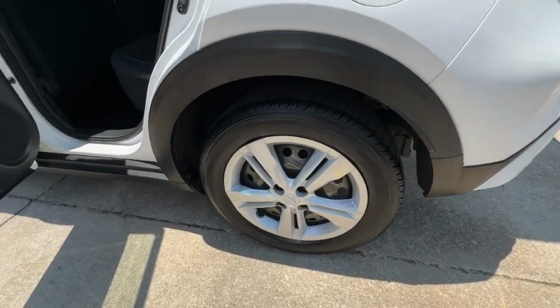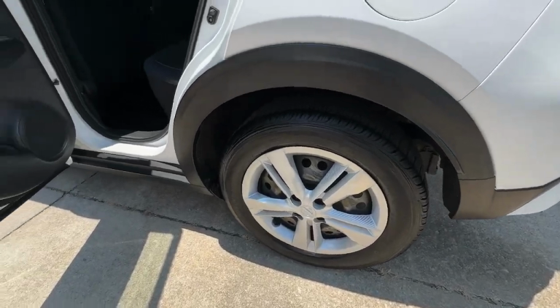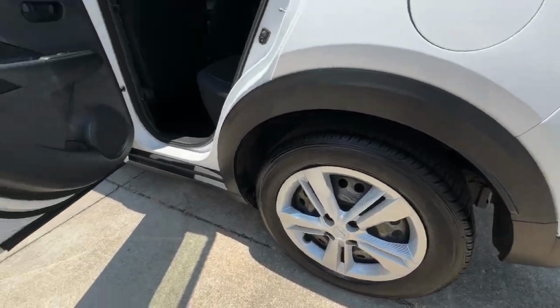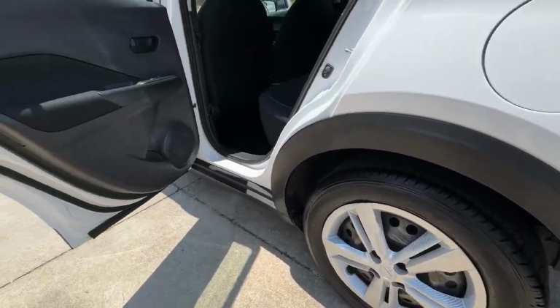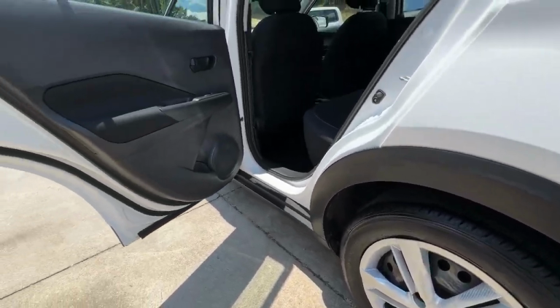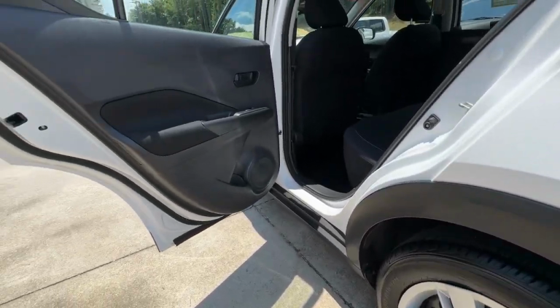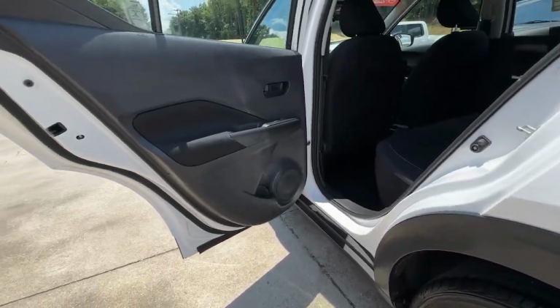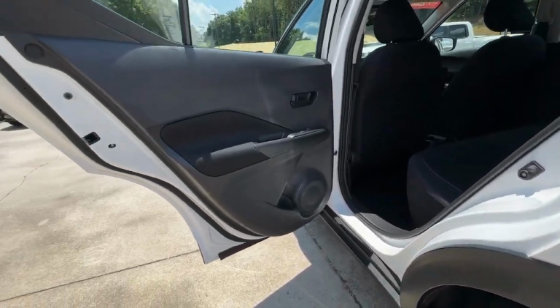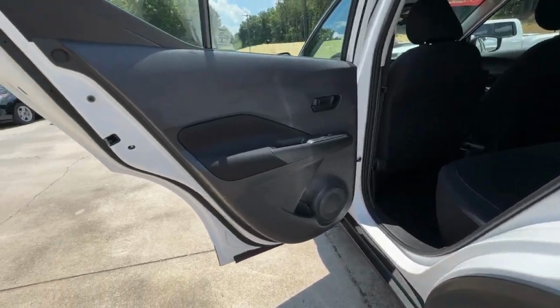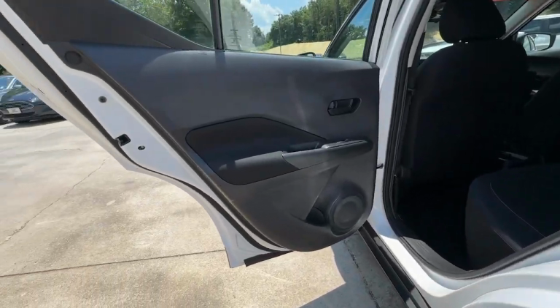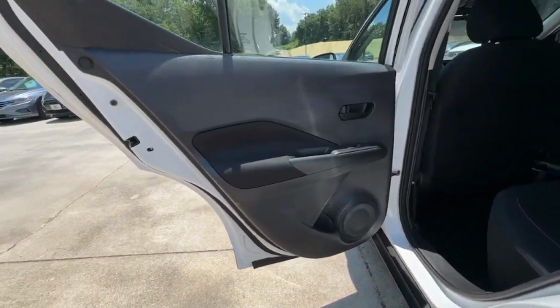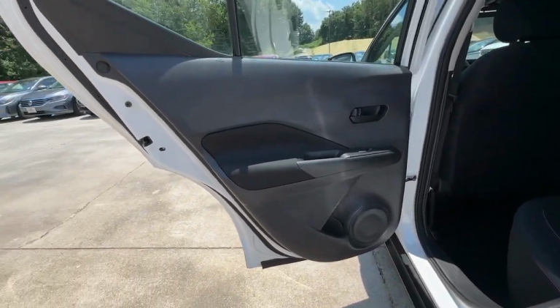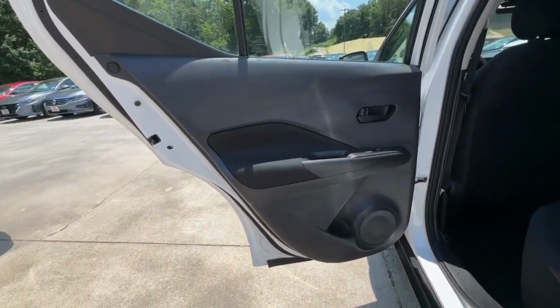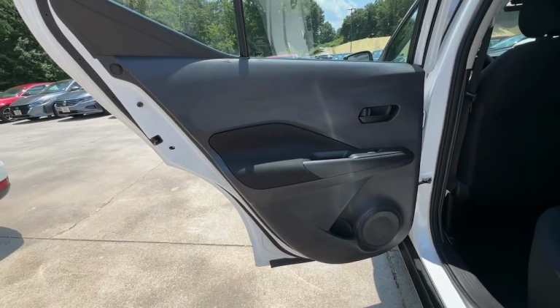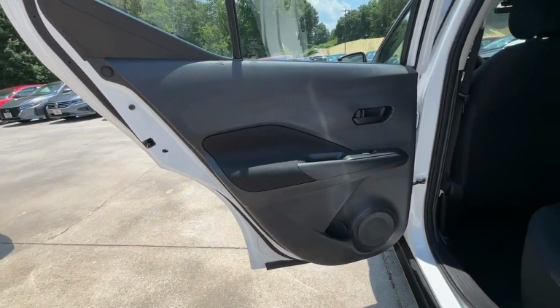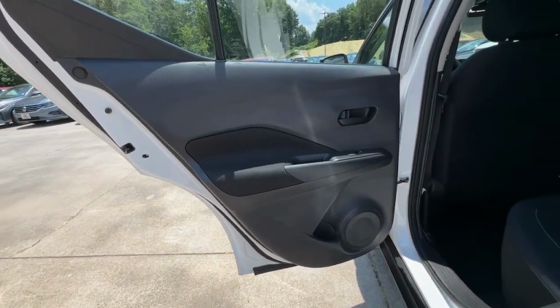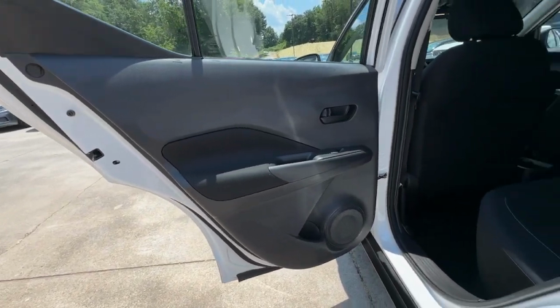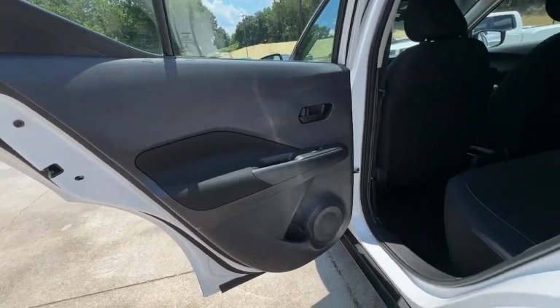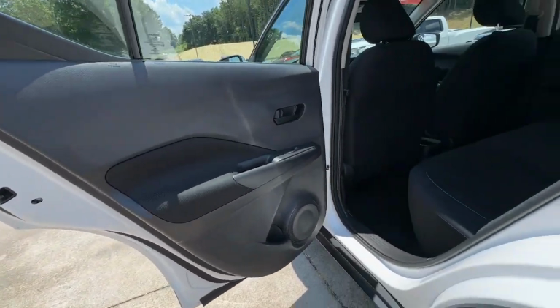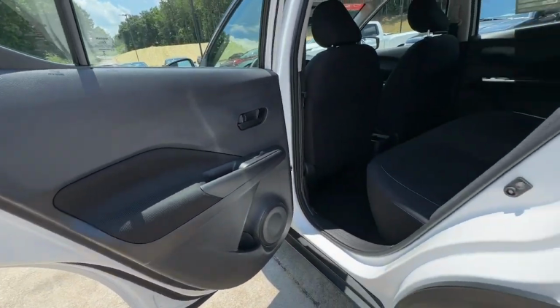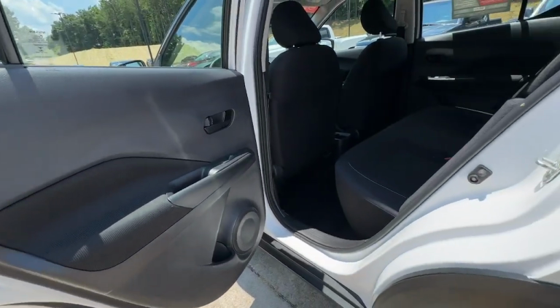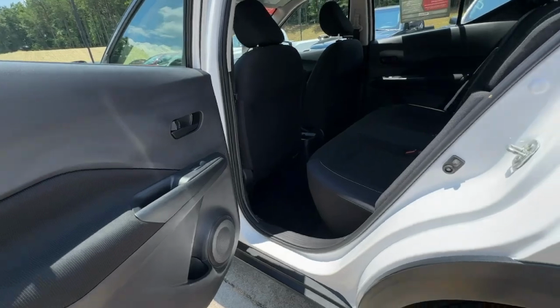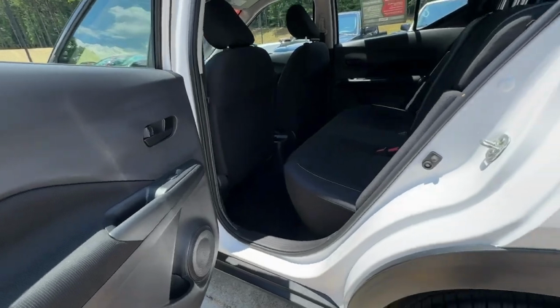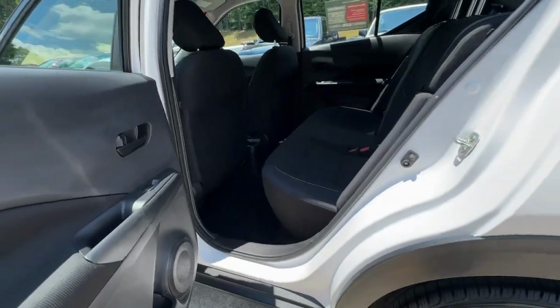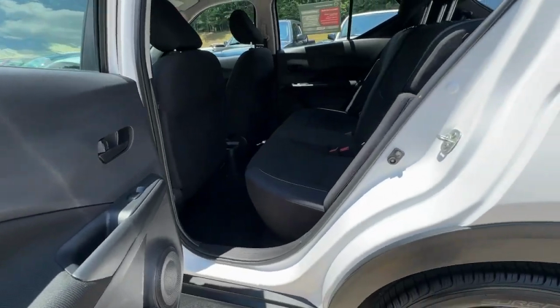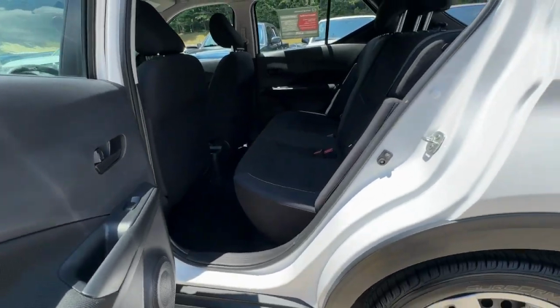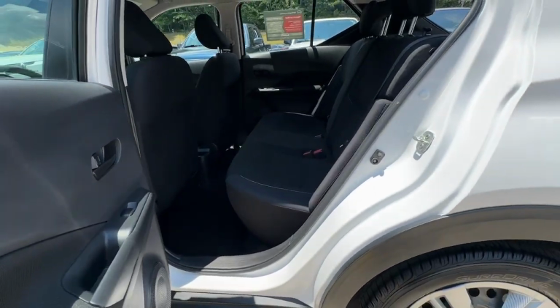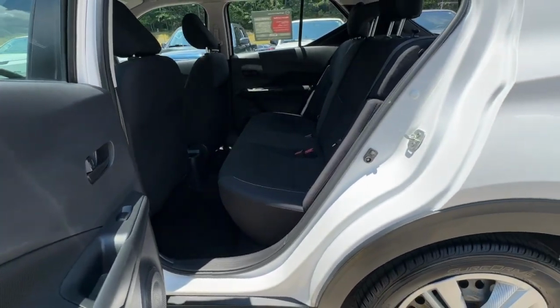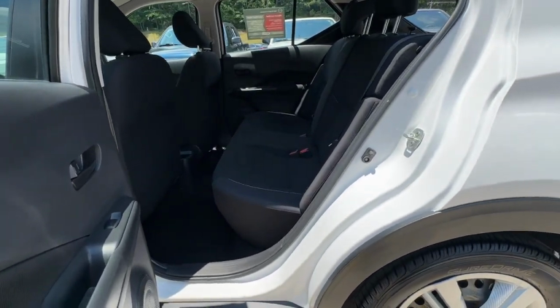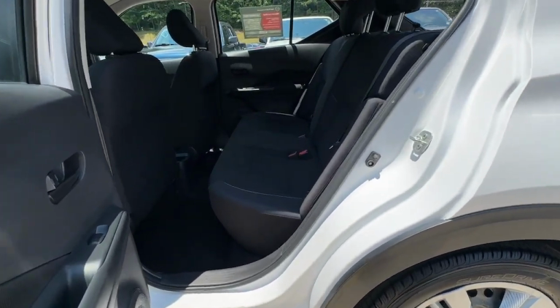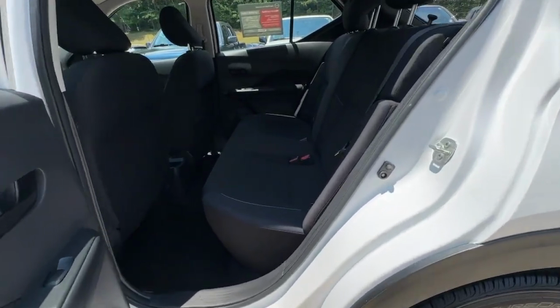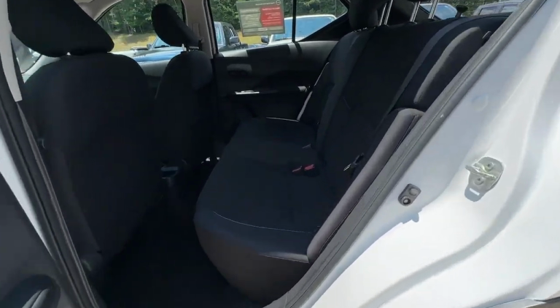Blind spot monitor, Bluetooth connection, steering wheel audio controls, stability control.